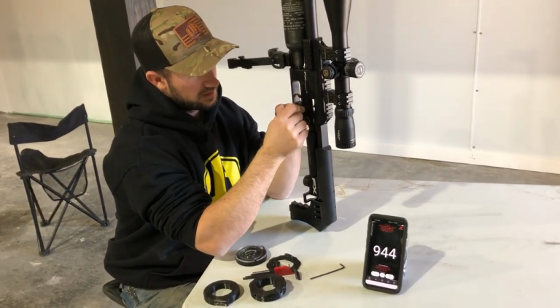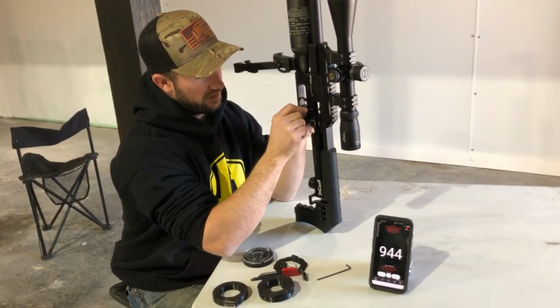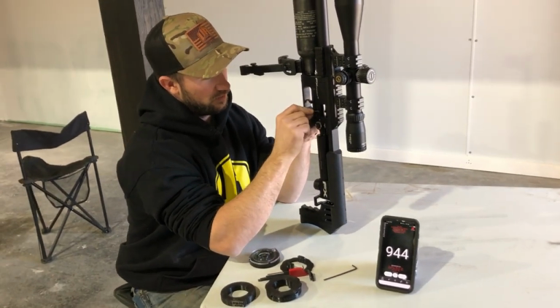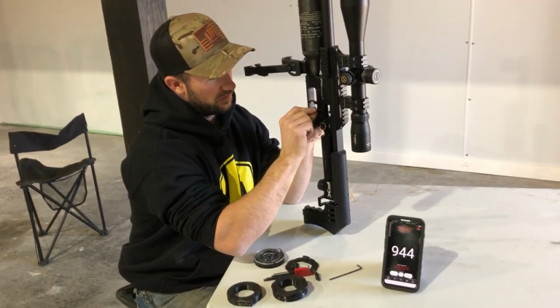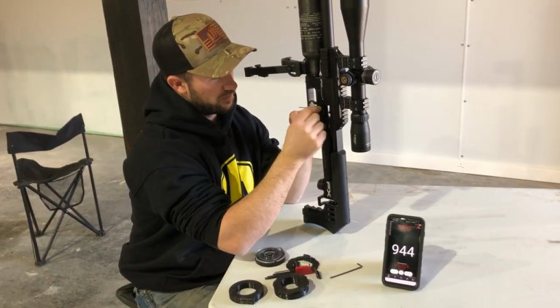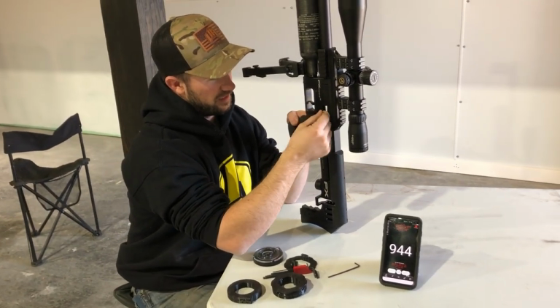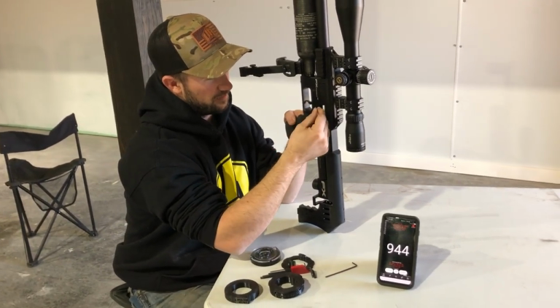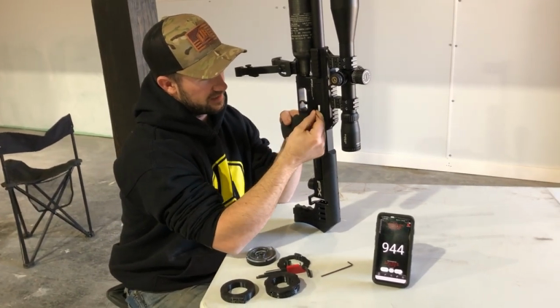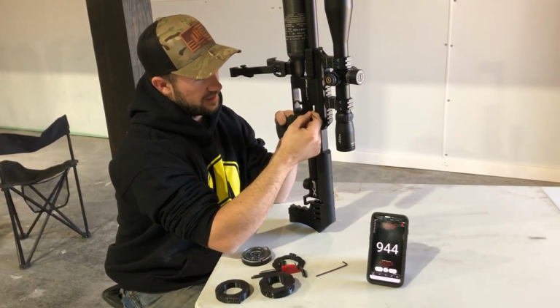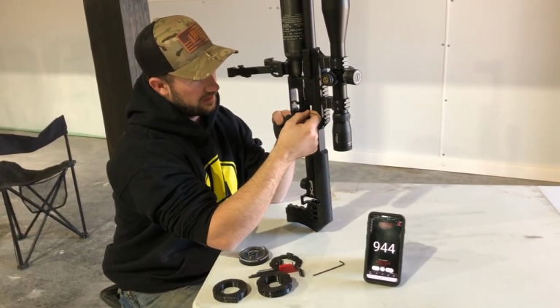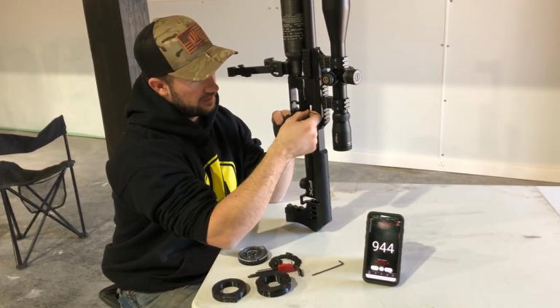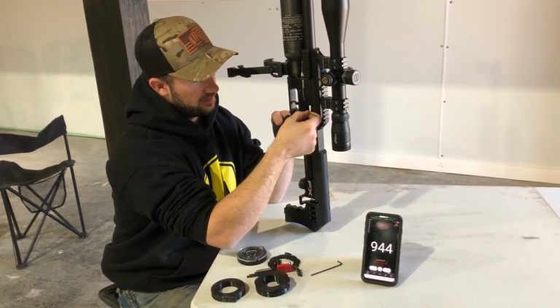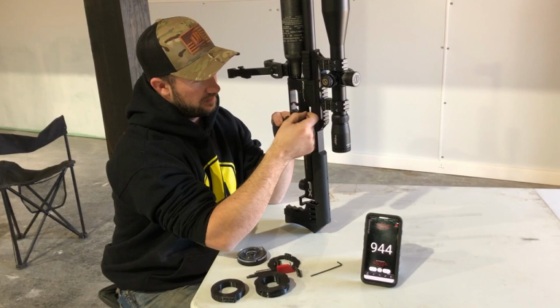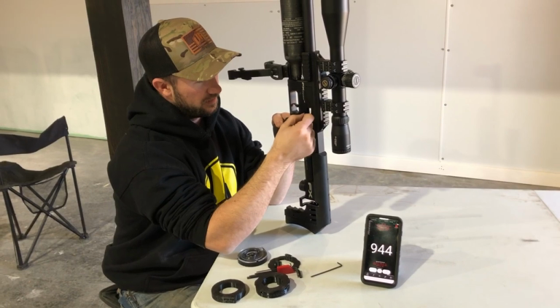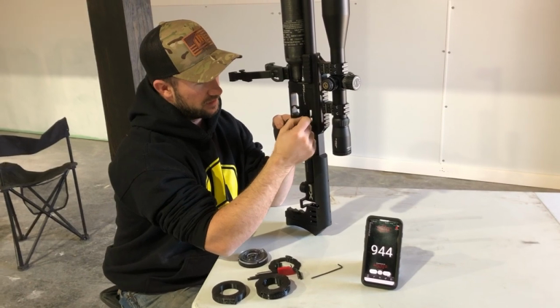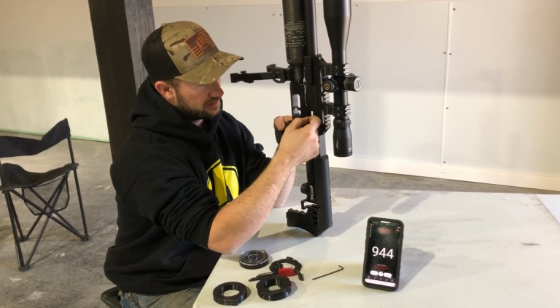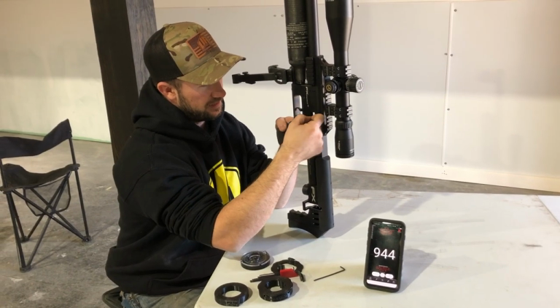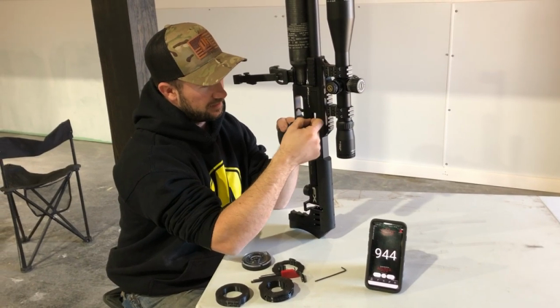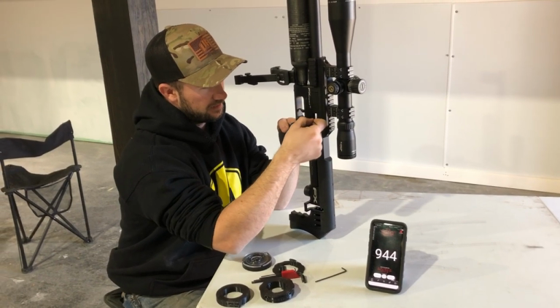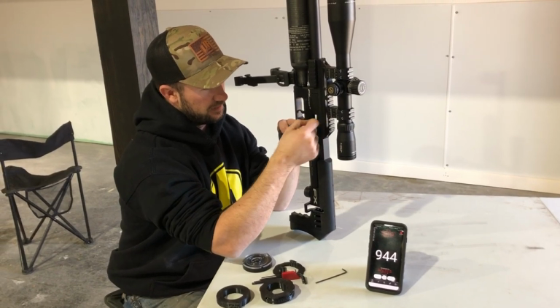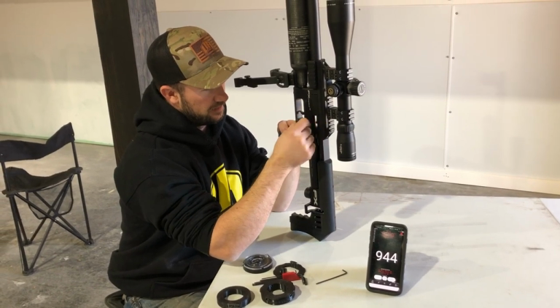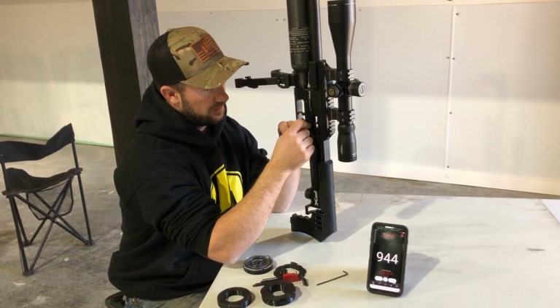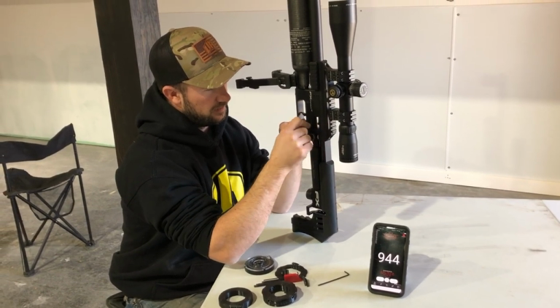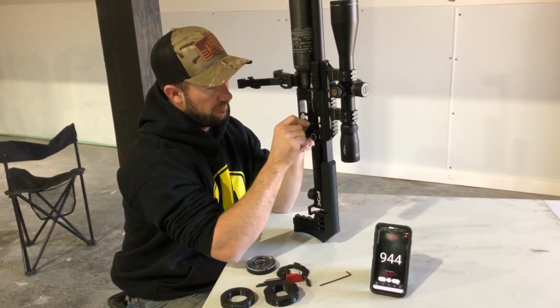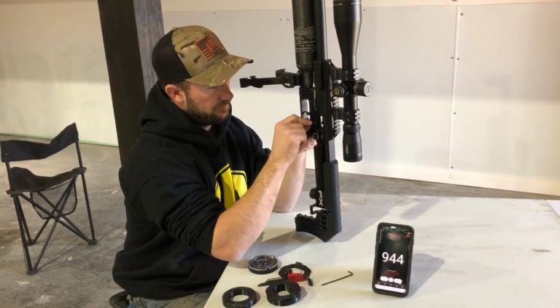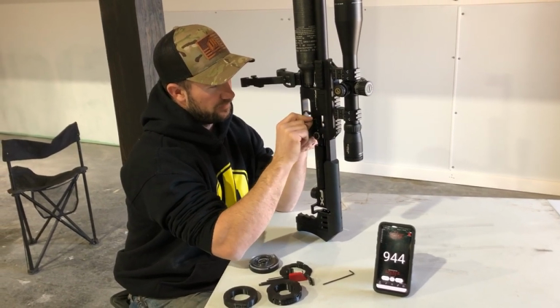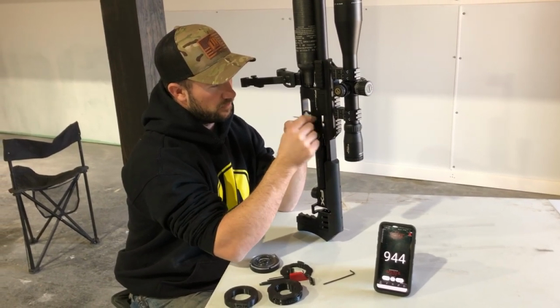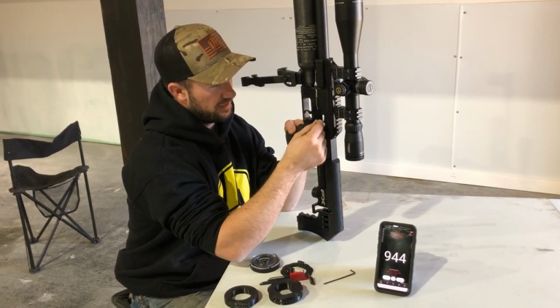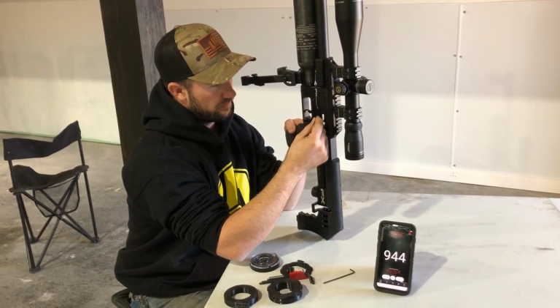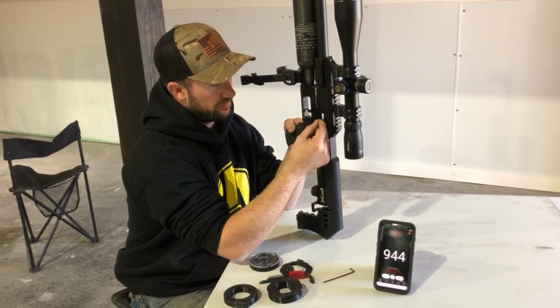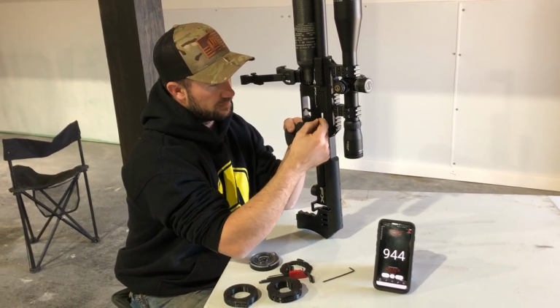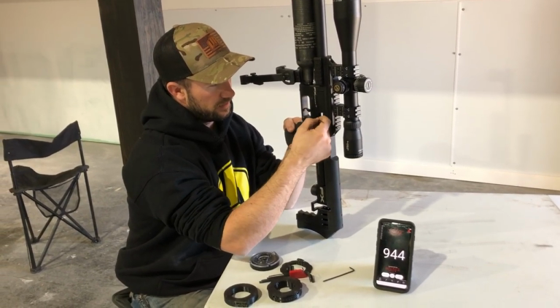Try a couple because who knows where the hammer was set initially — it's not like we have a reference point.